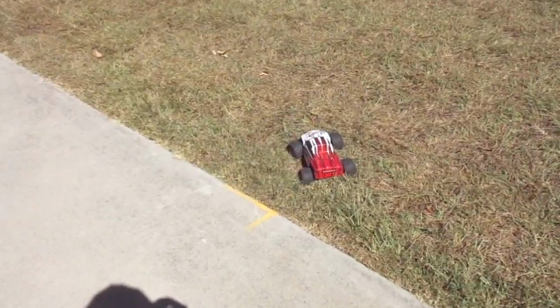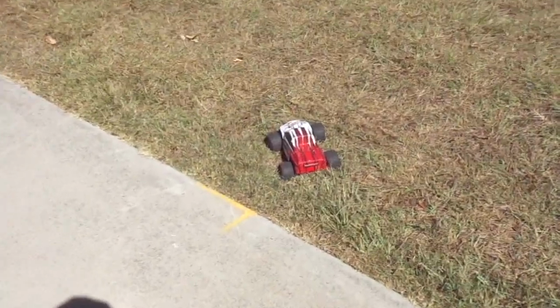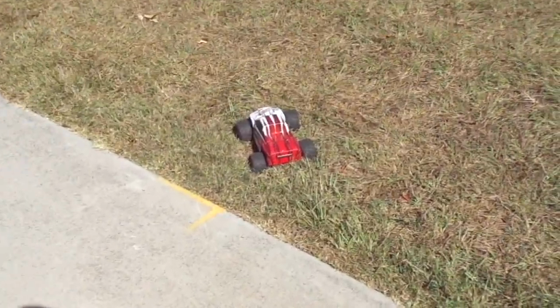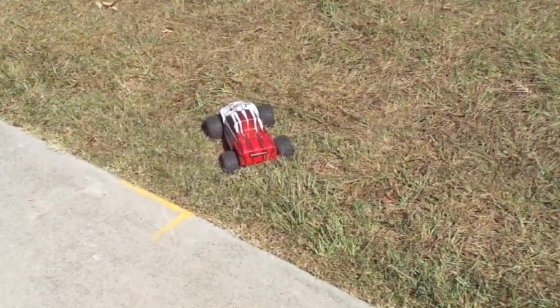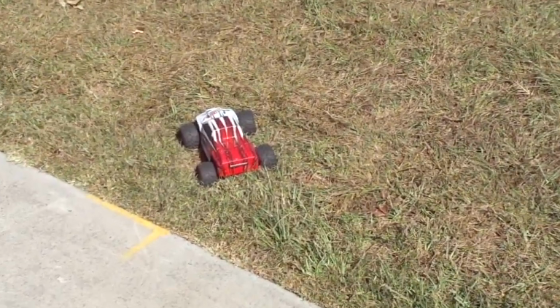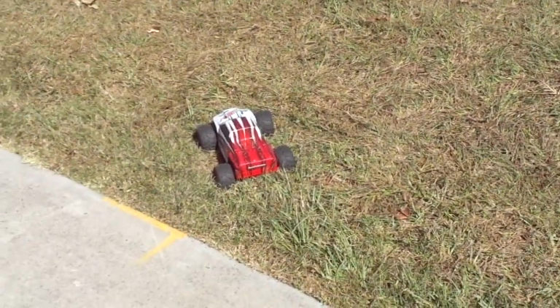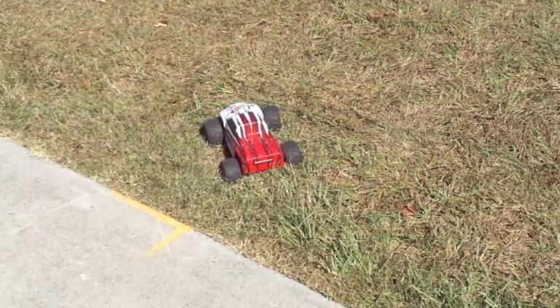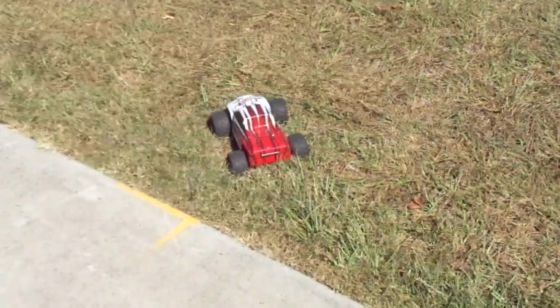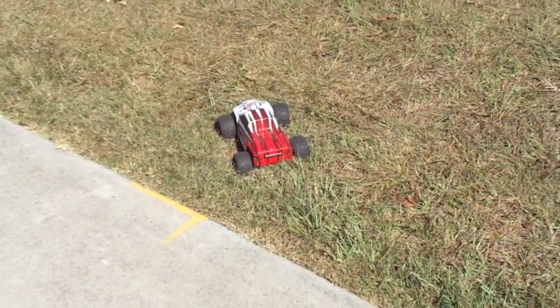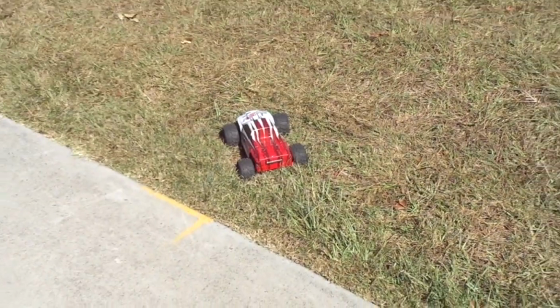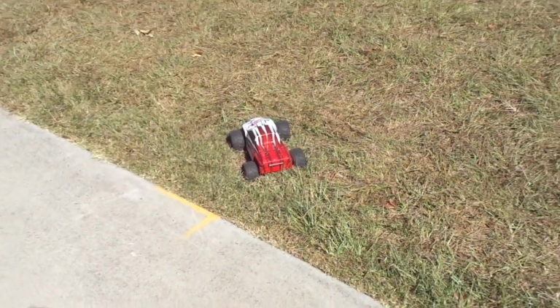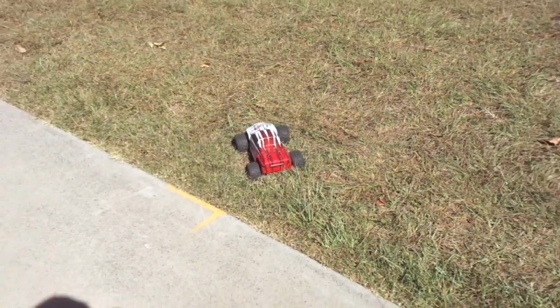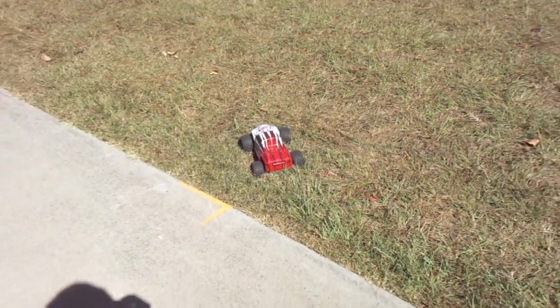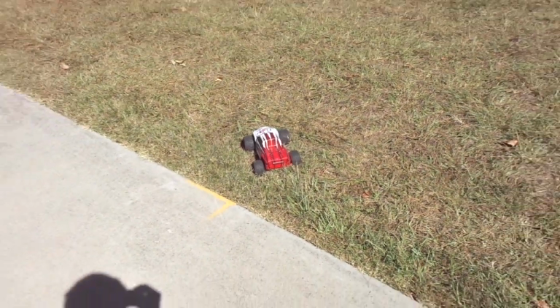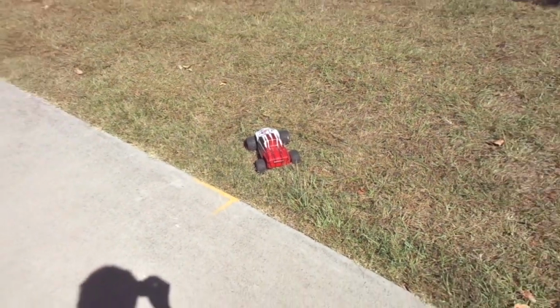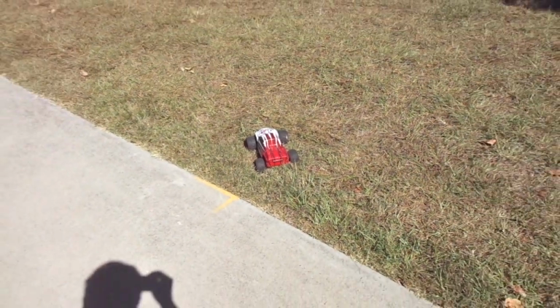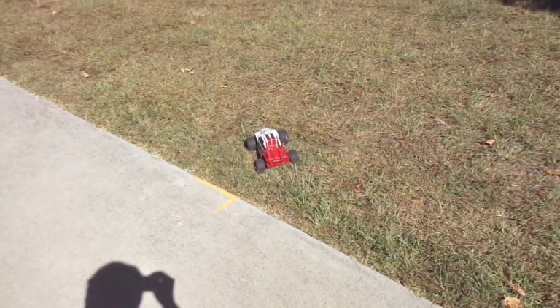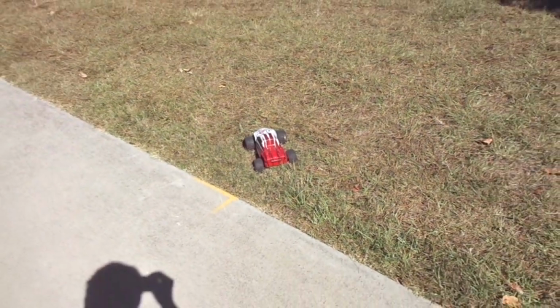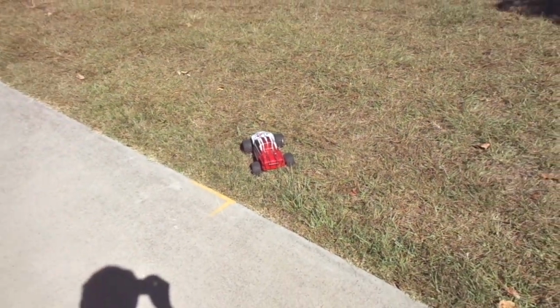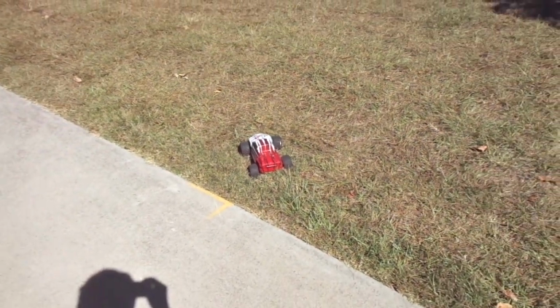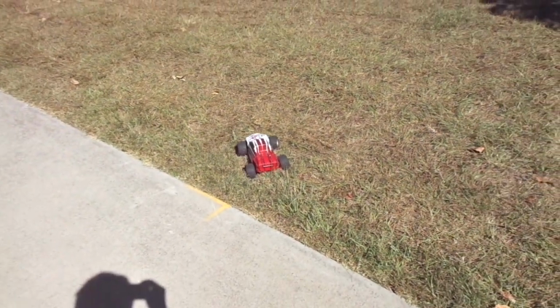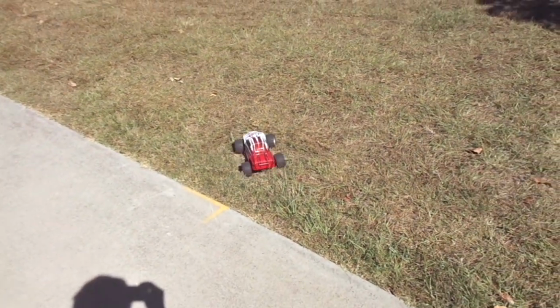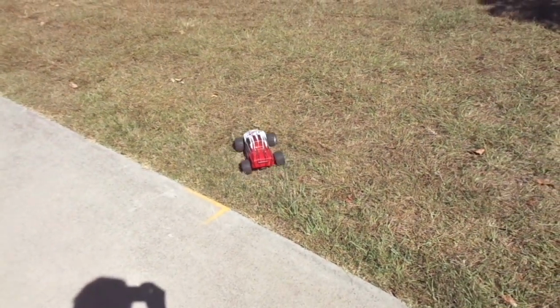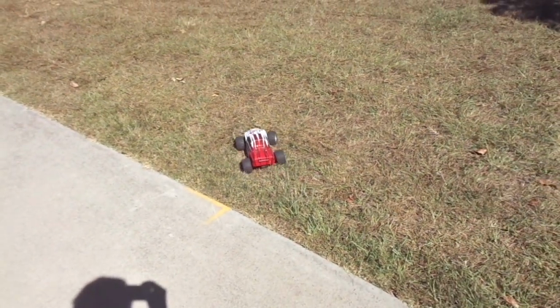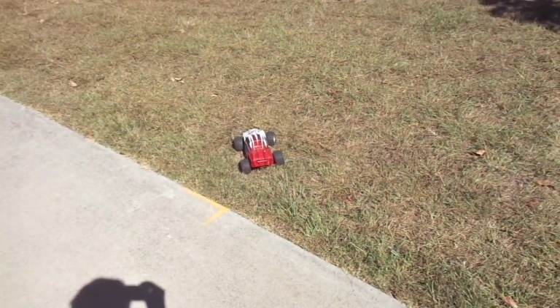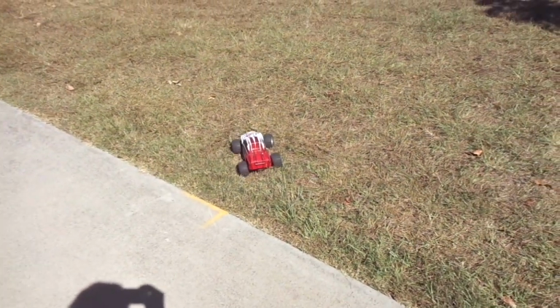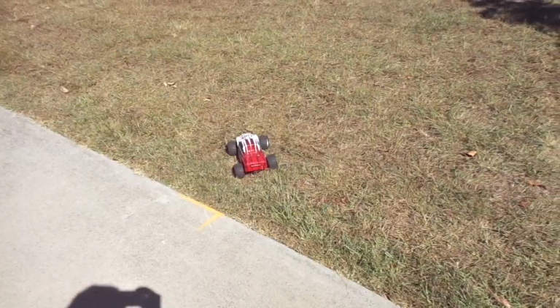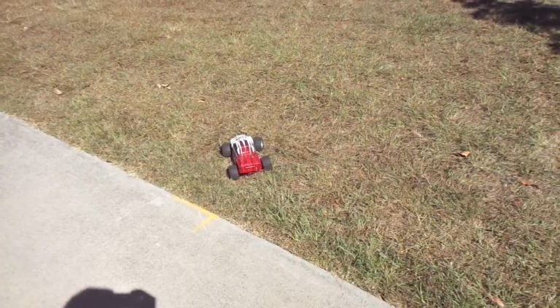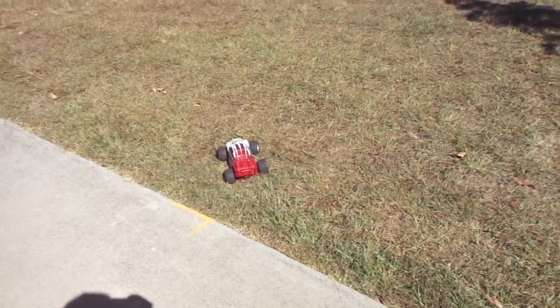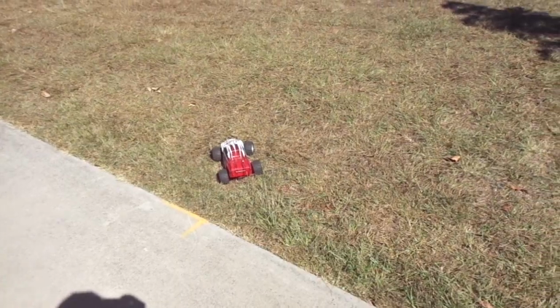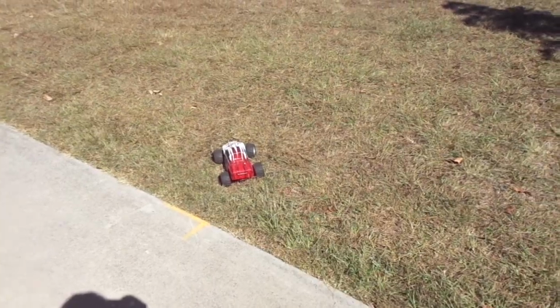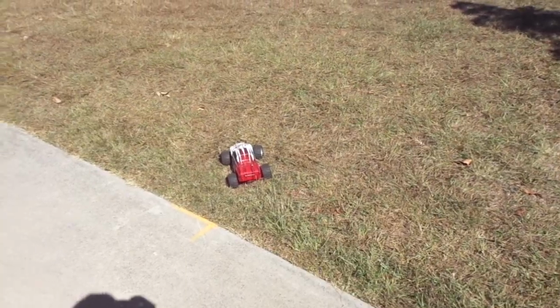It goes really fast and it's really awesome. See, it even works in grass — it's actually so good.